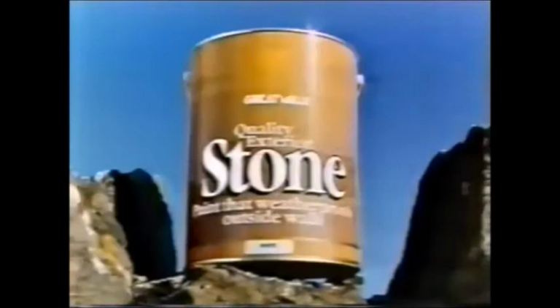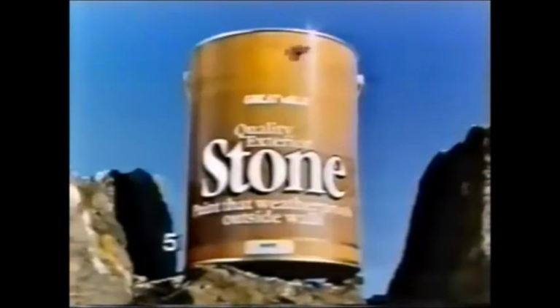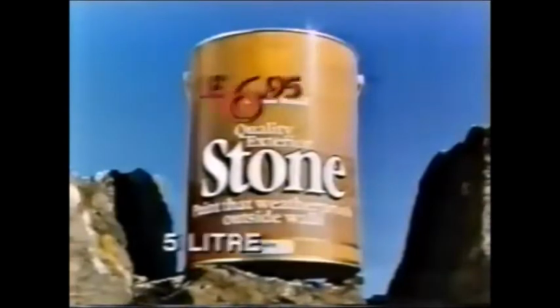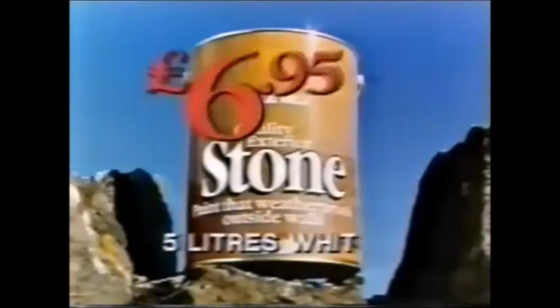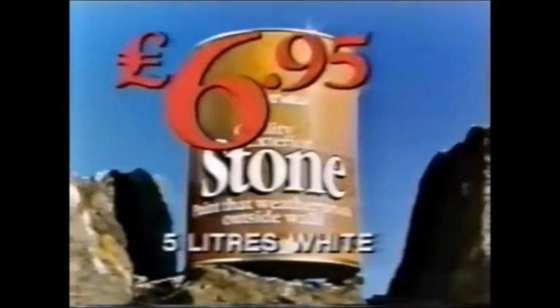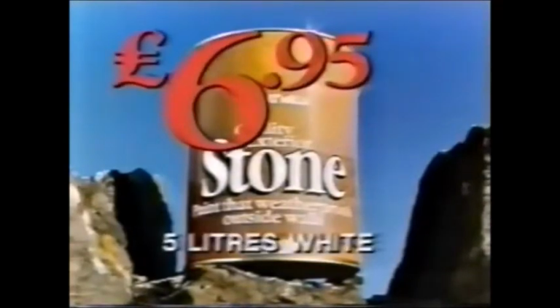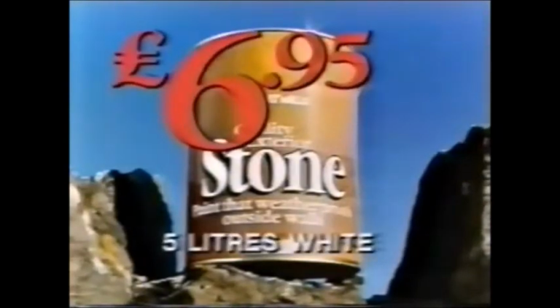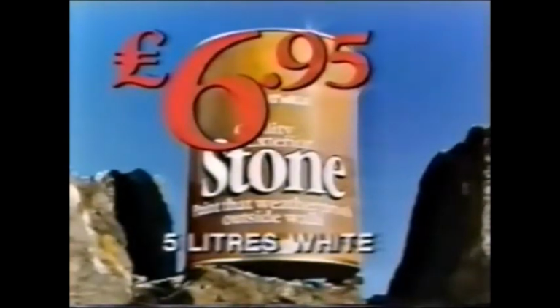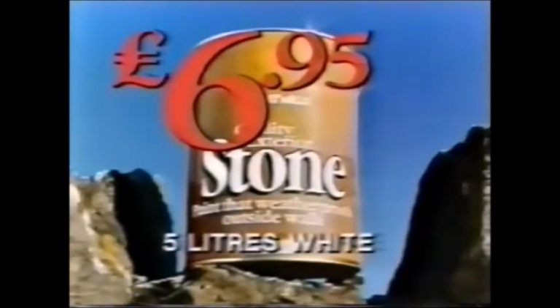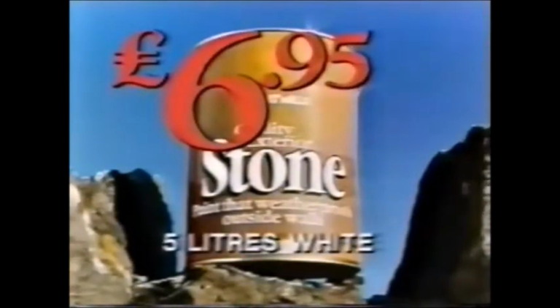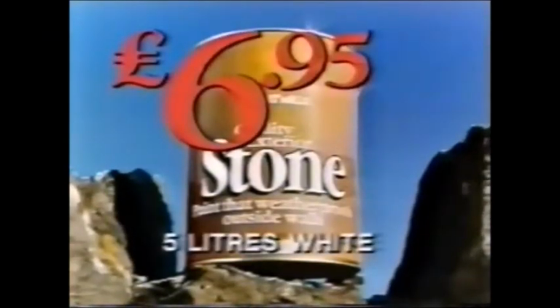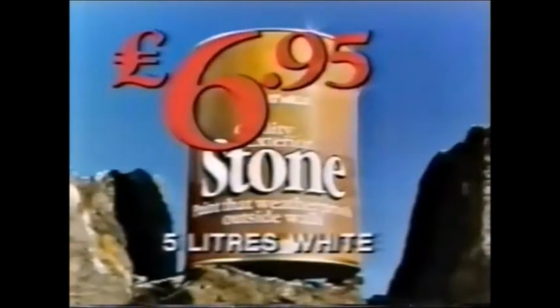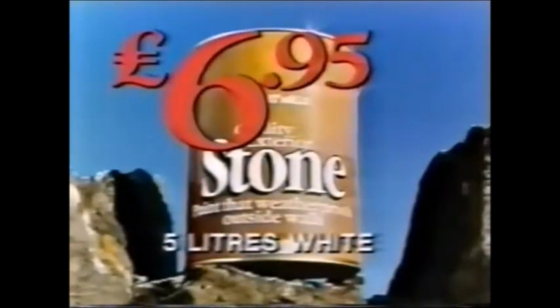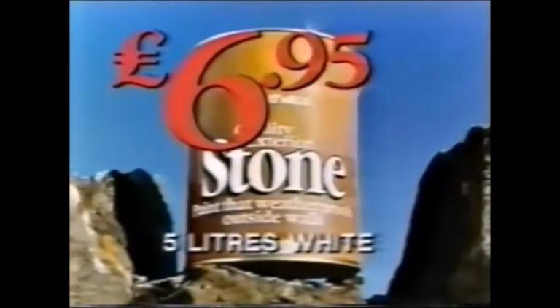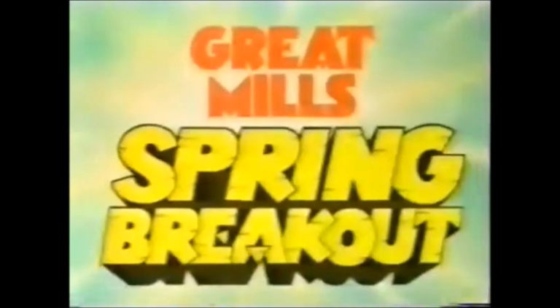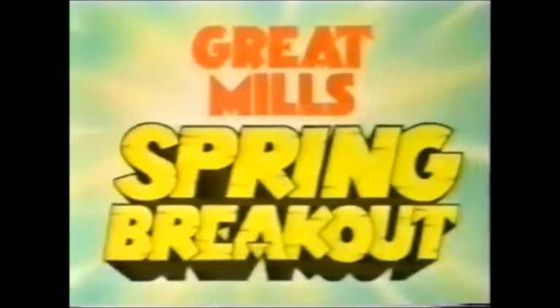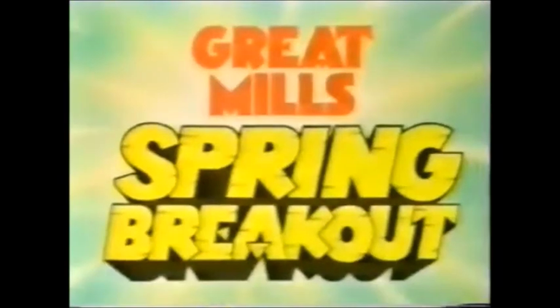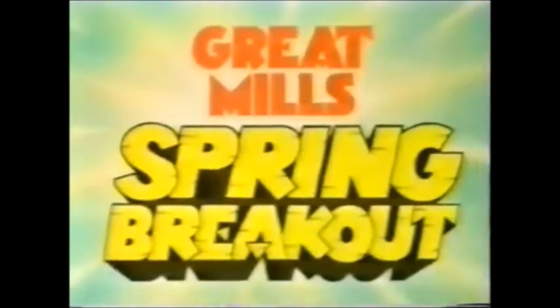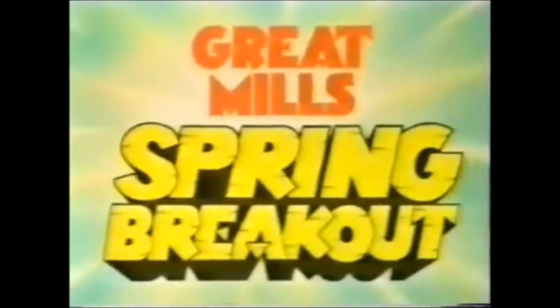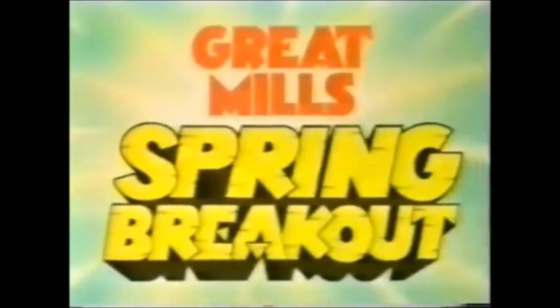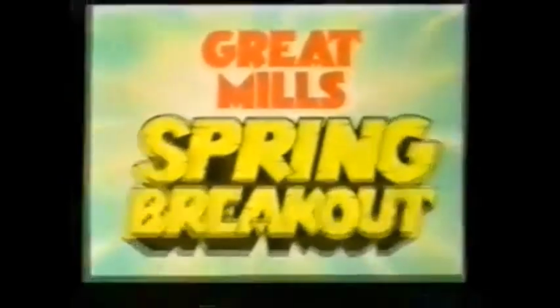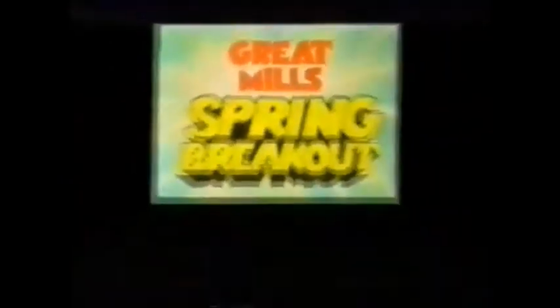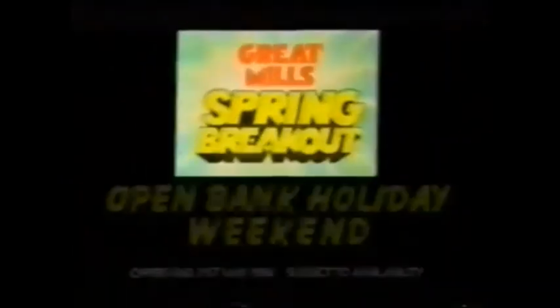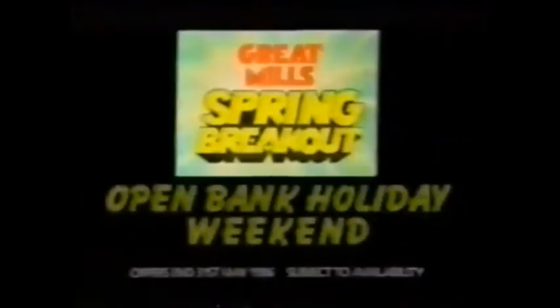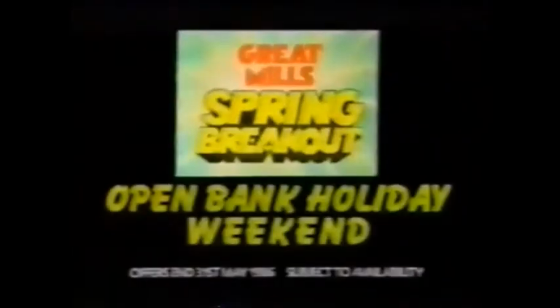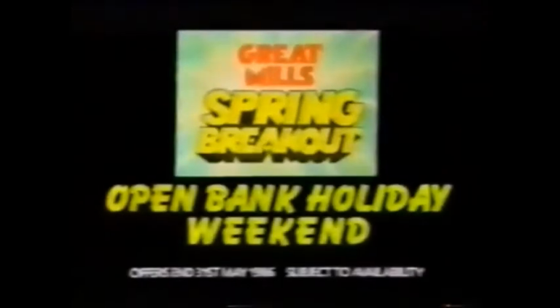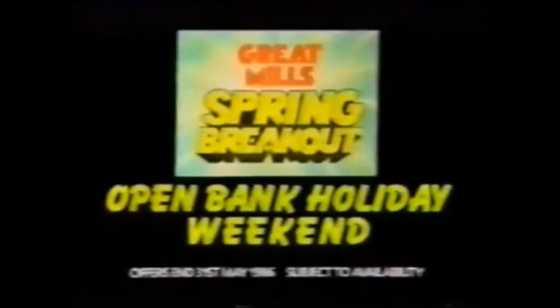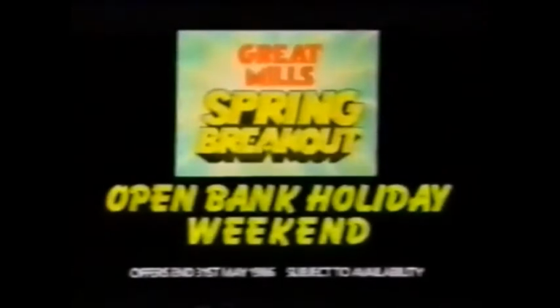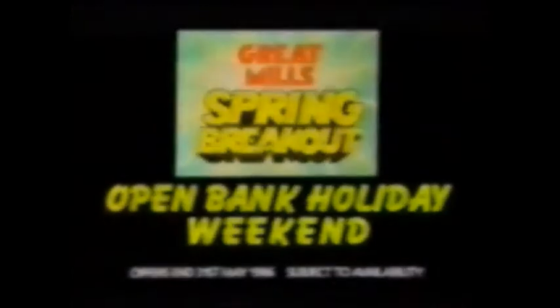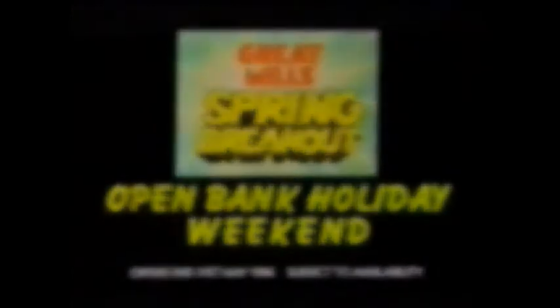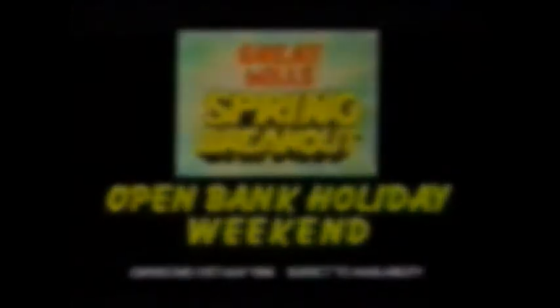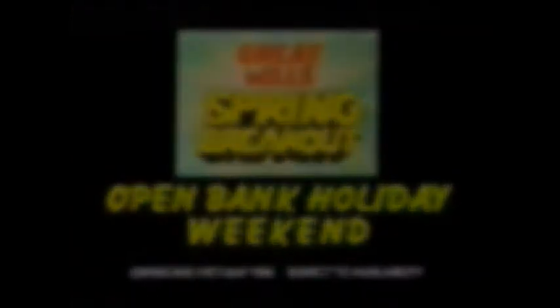Great Mills Stone Painter, a dazzling $6.95. Great Mills Open Bank Holiday Weekend — be there.